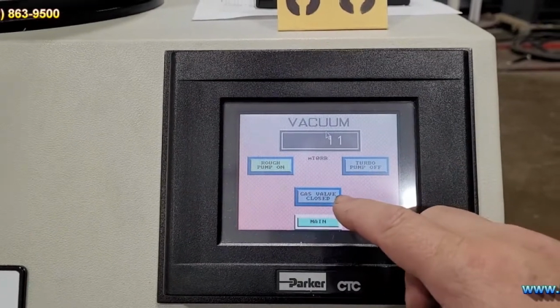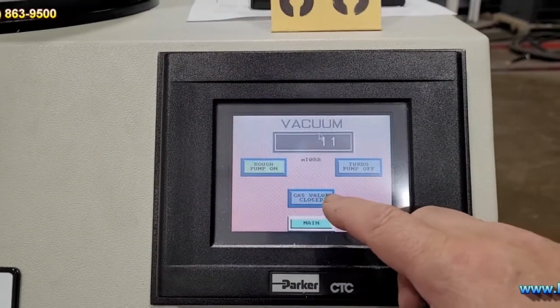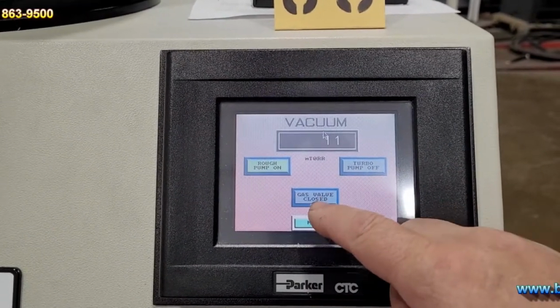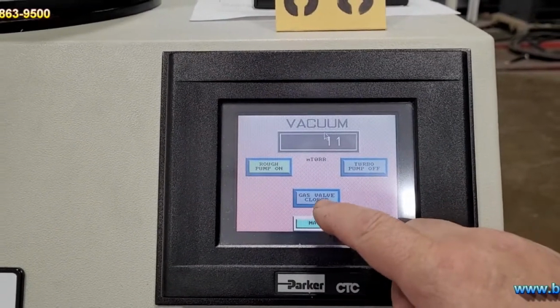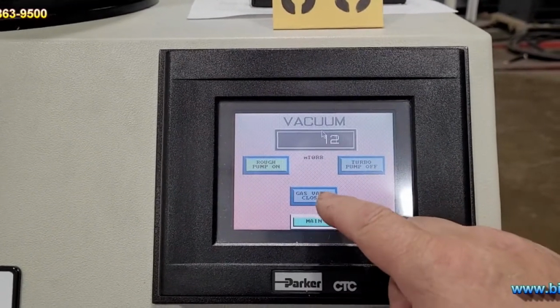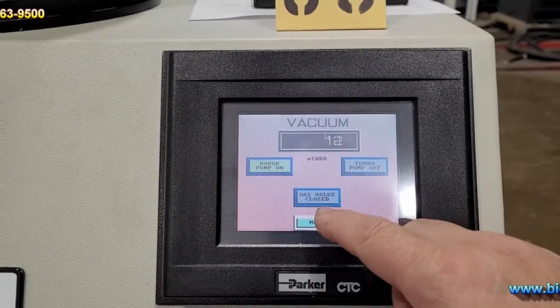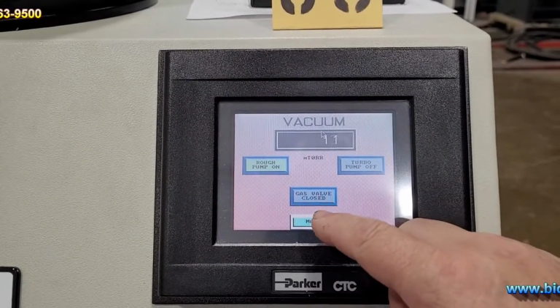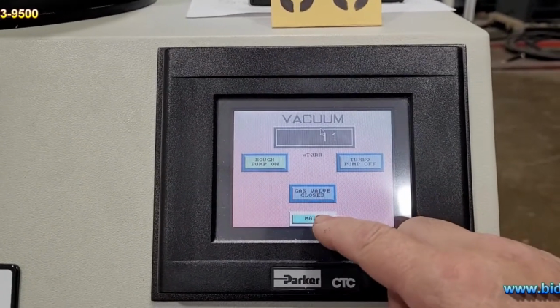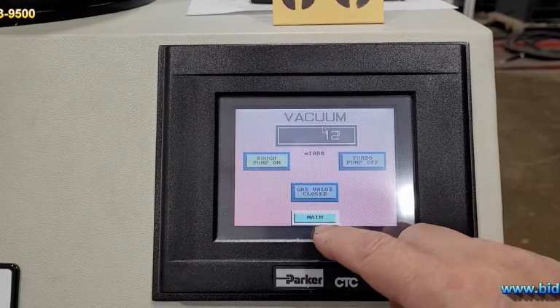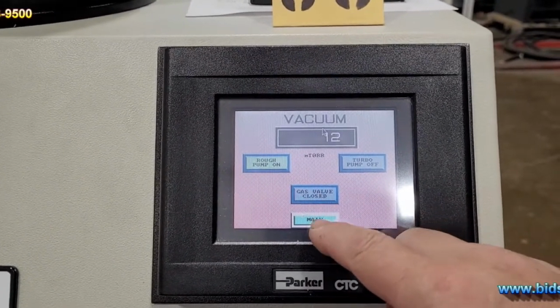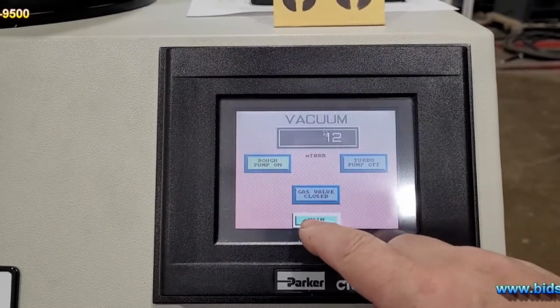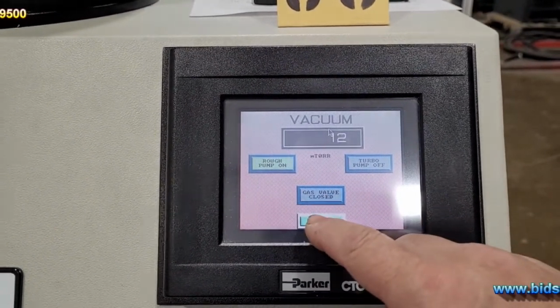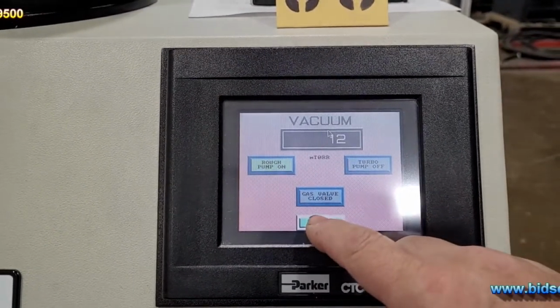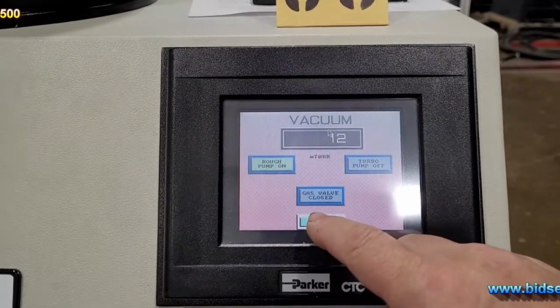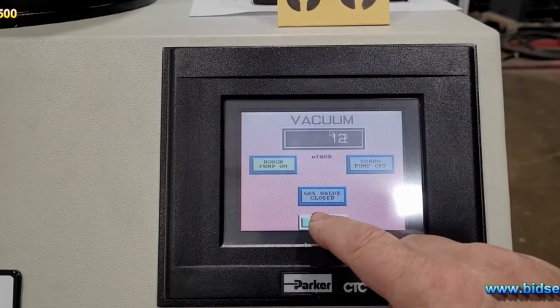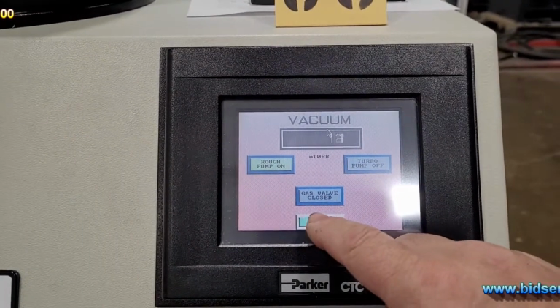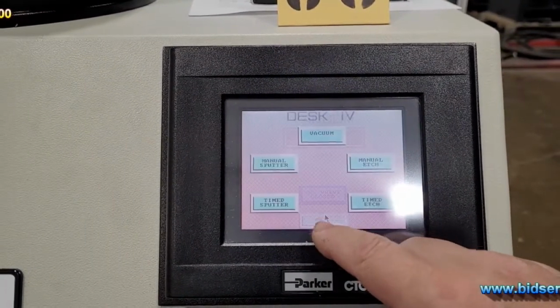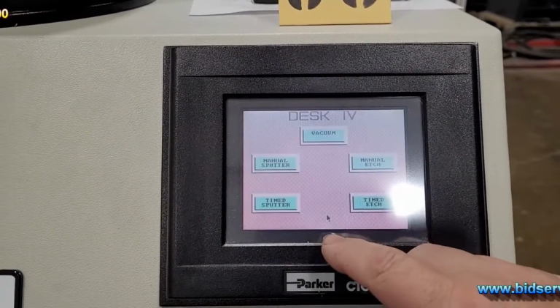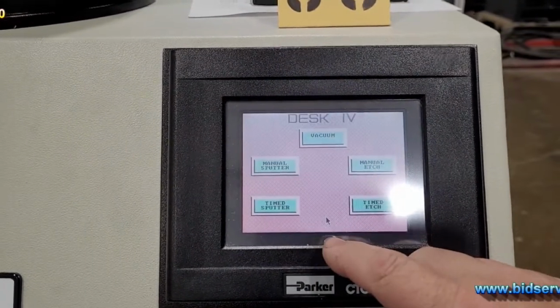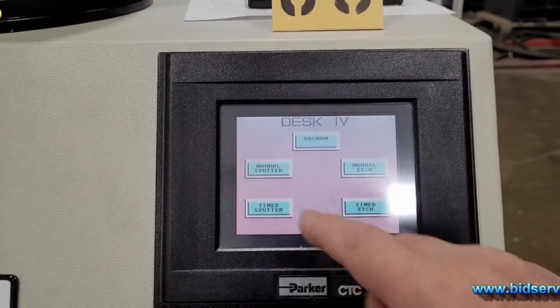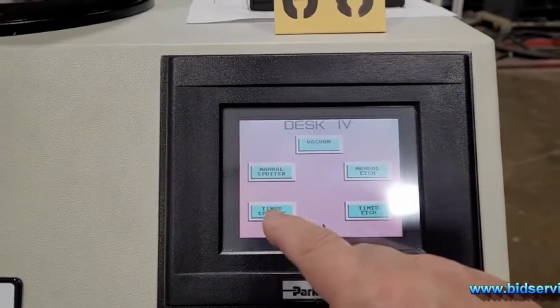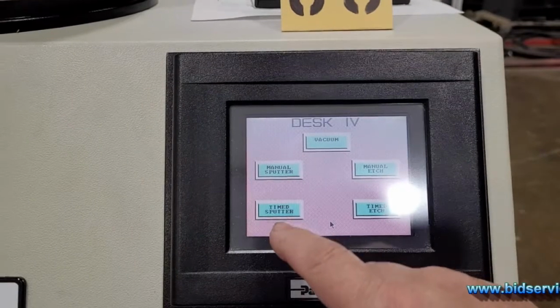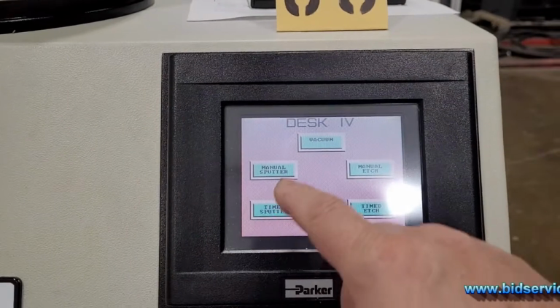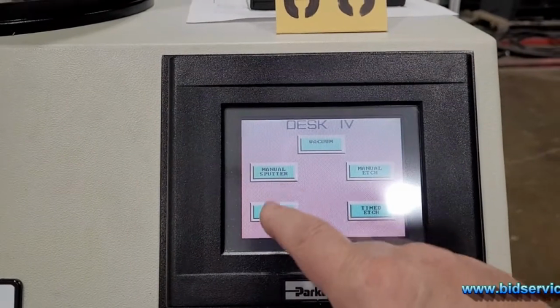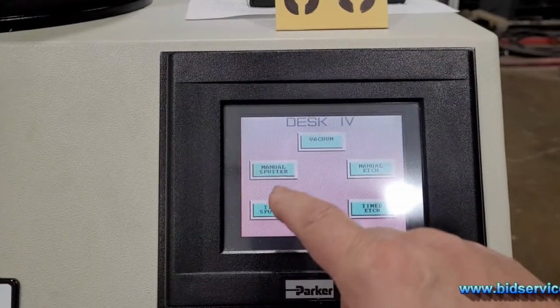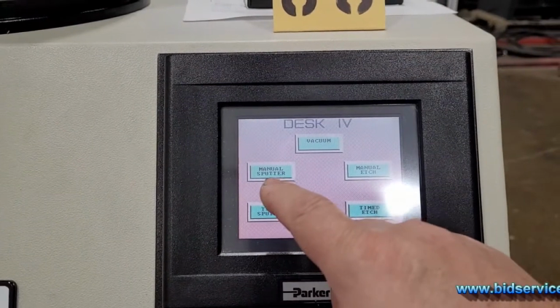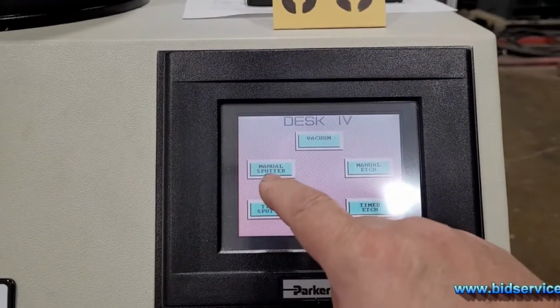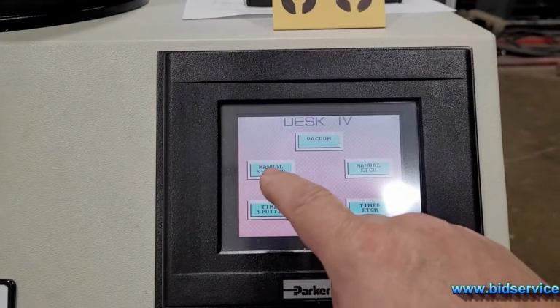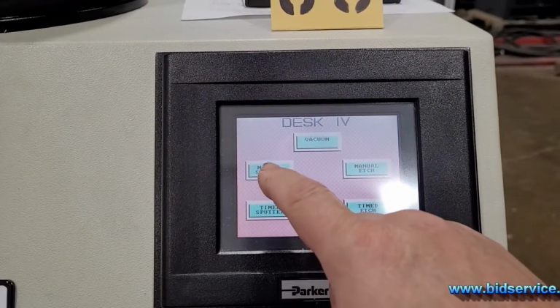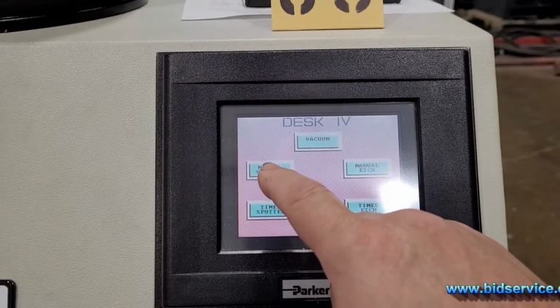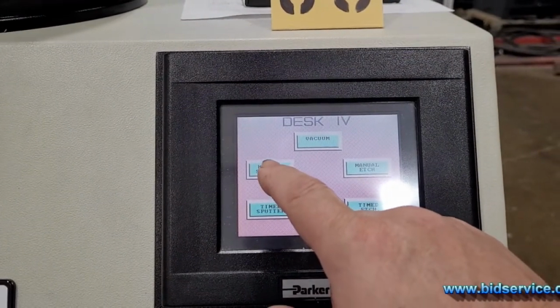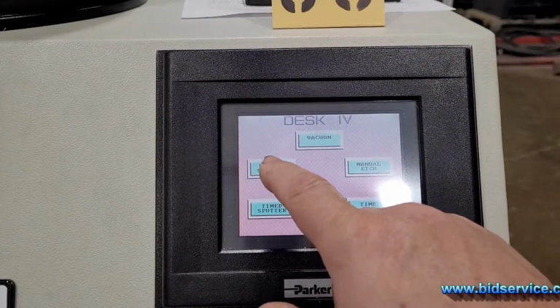You can go ahead and turn on the gas valve if you want, but I'm going to go over to a different manual. I'm just going to put it in manual sputter.